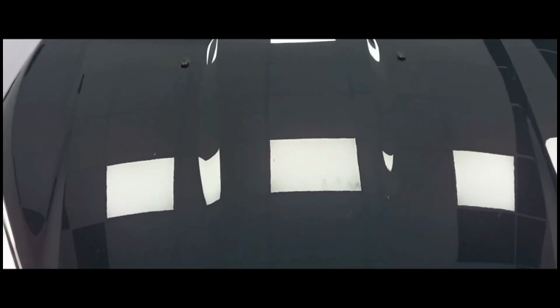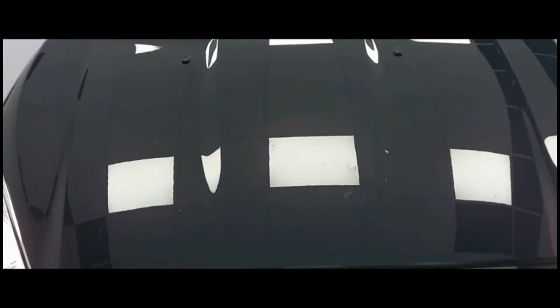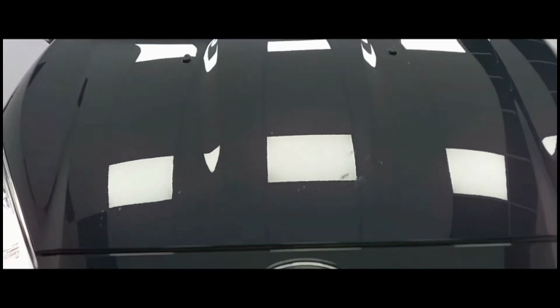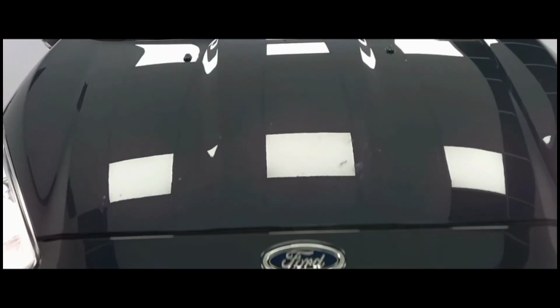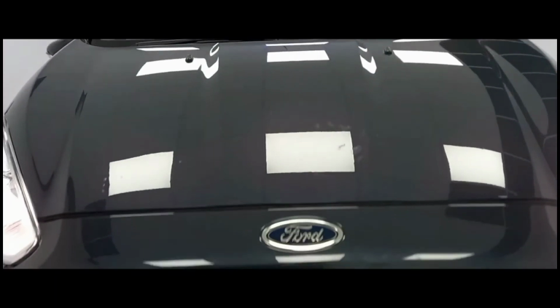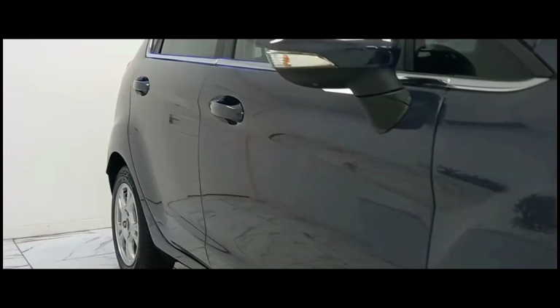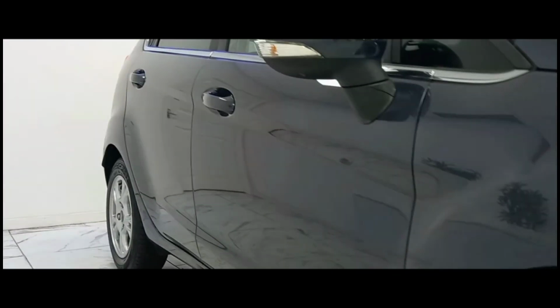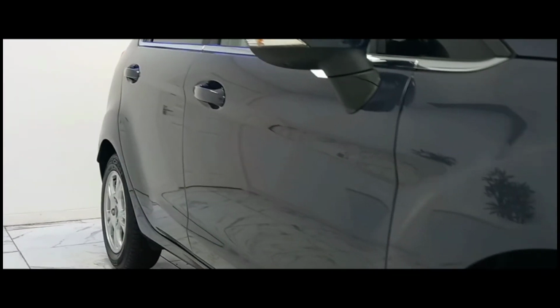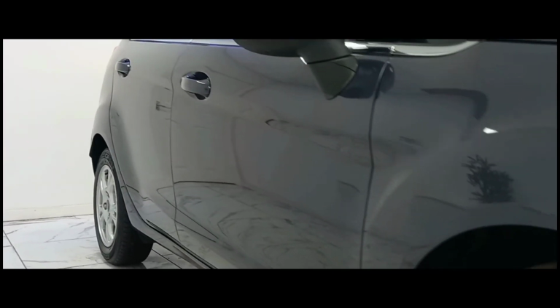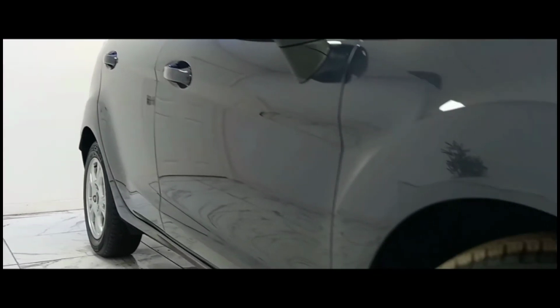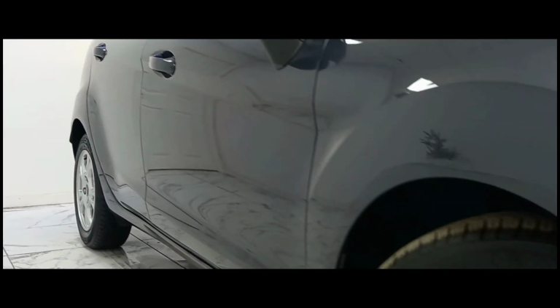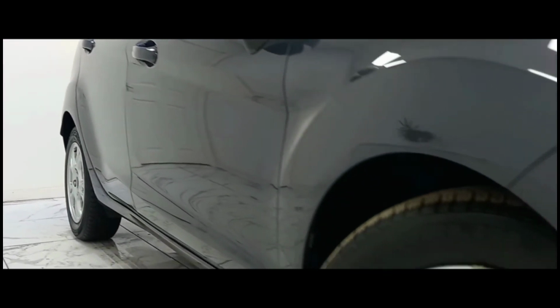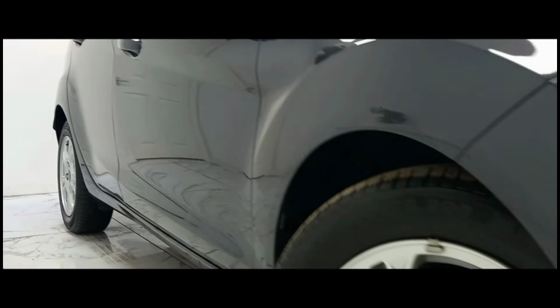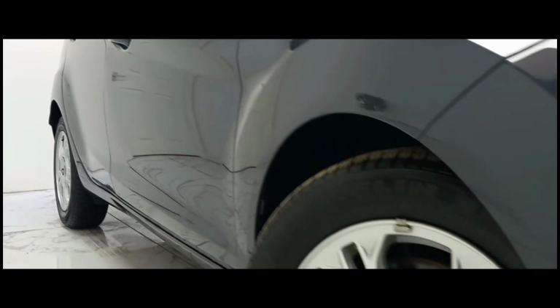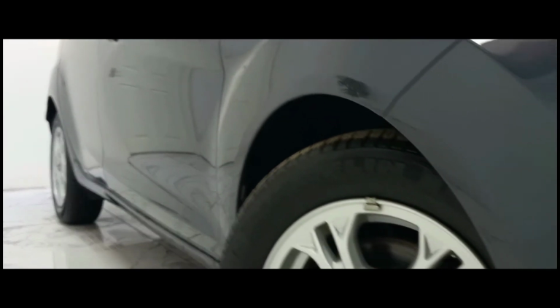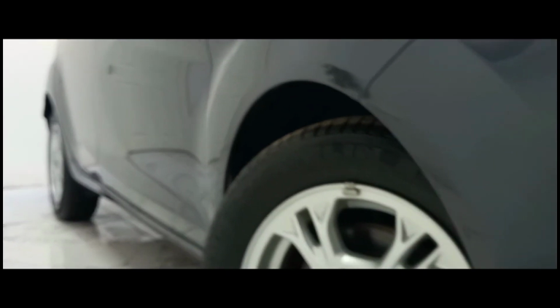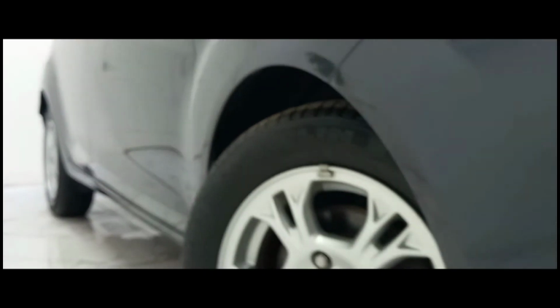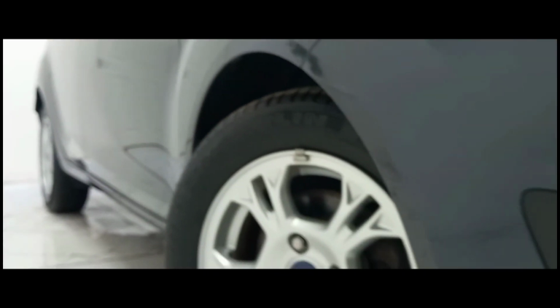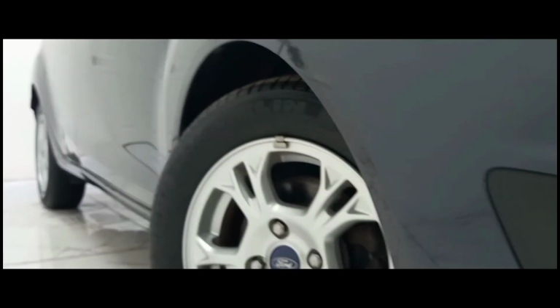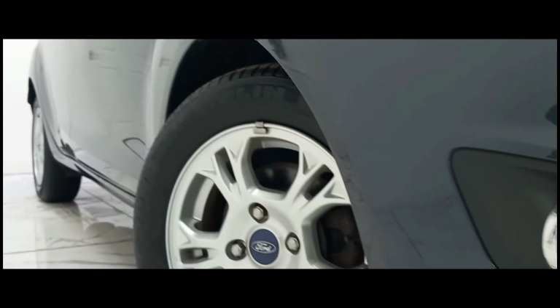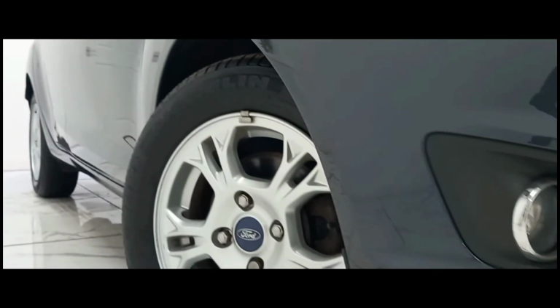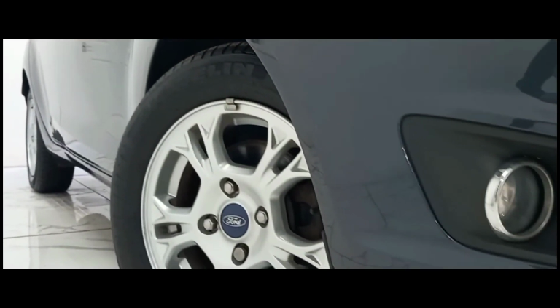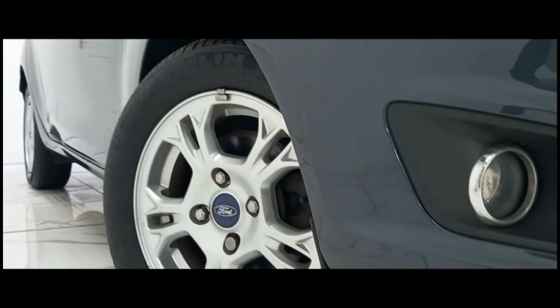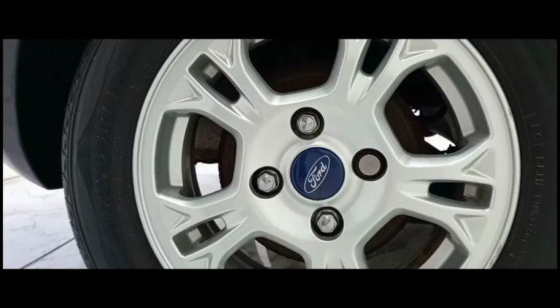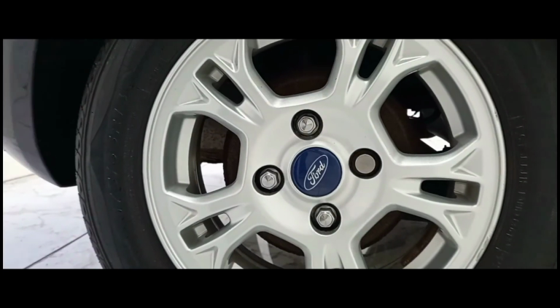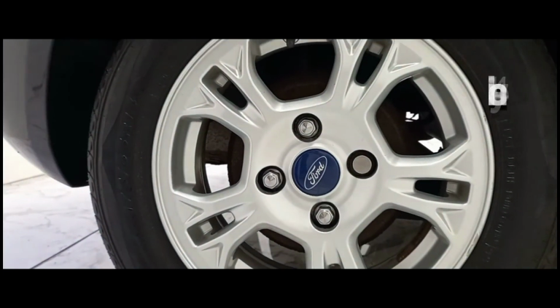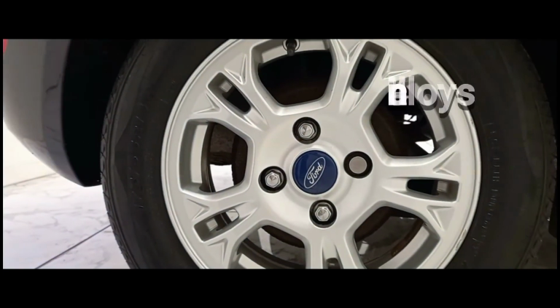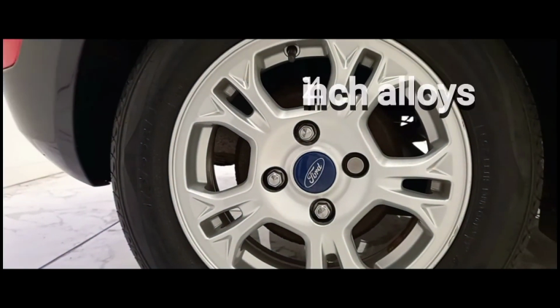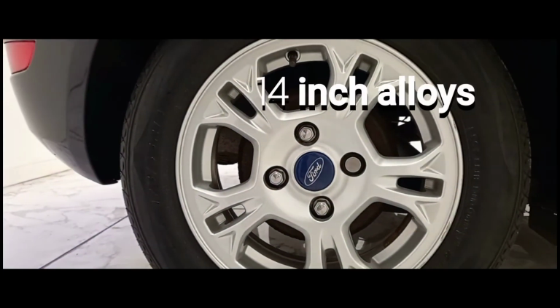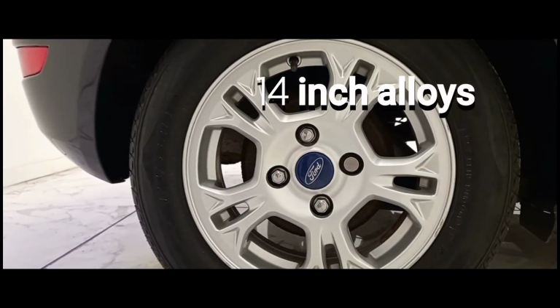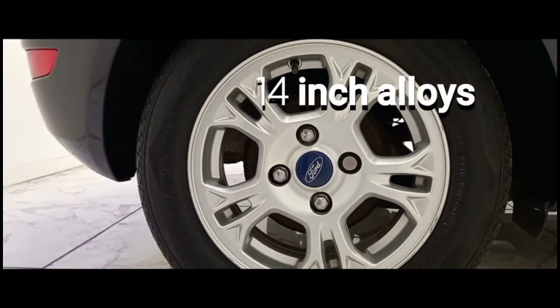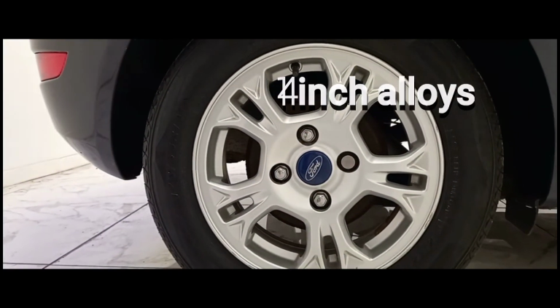To kick things off we'll start at the side of the vehicle where we can see its incredibly crafted 14-inch alloy wheels in a sterling silver.